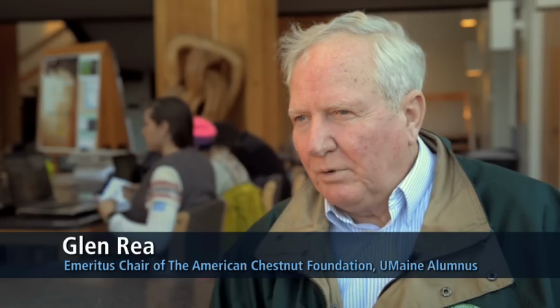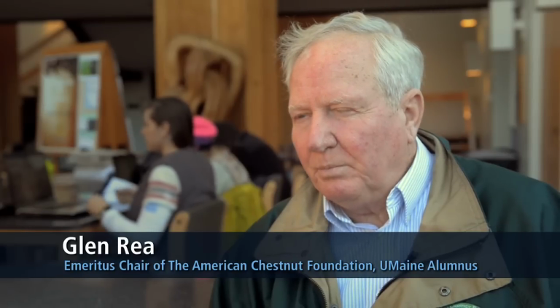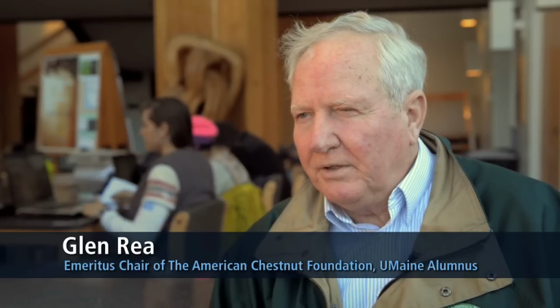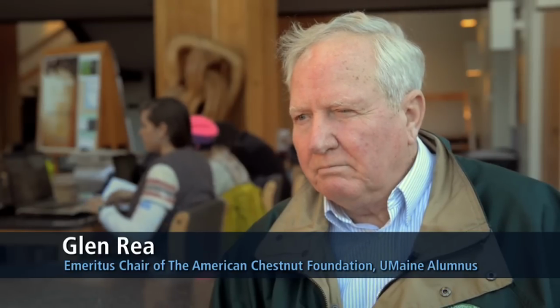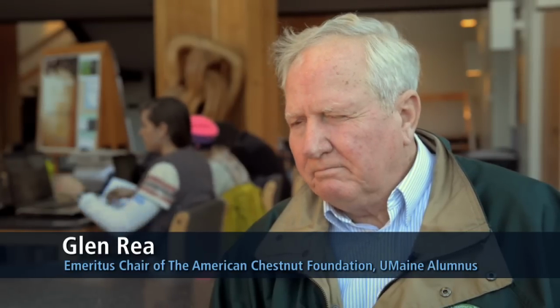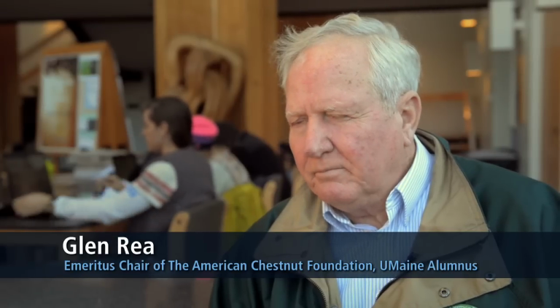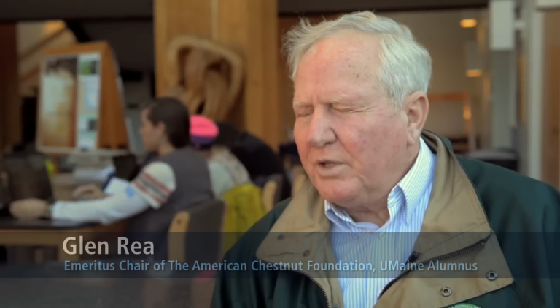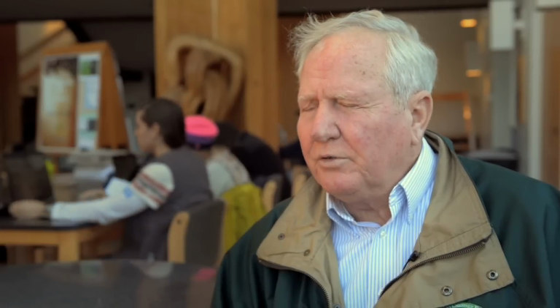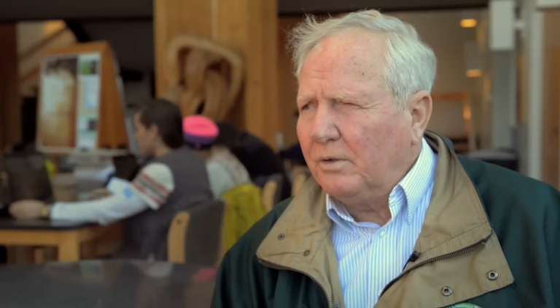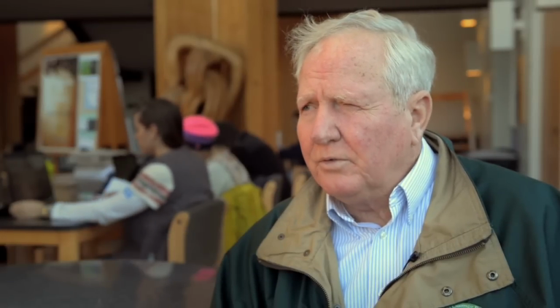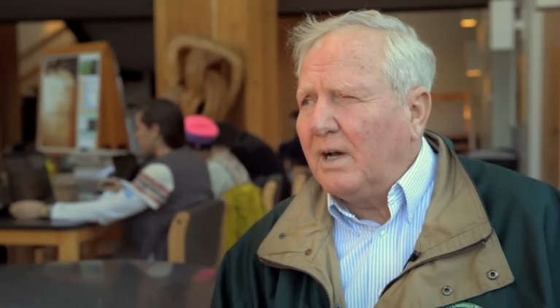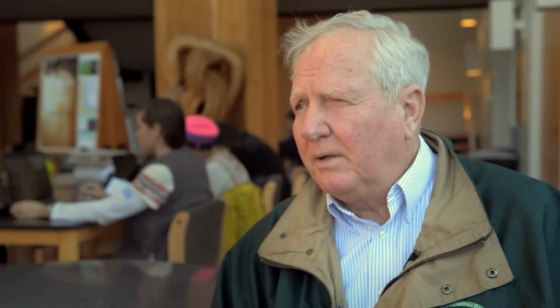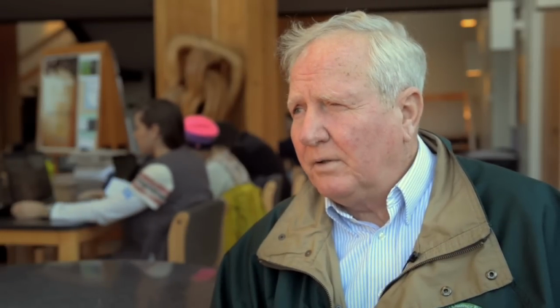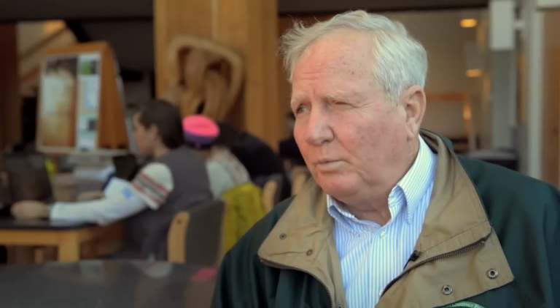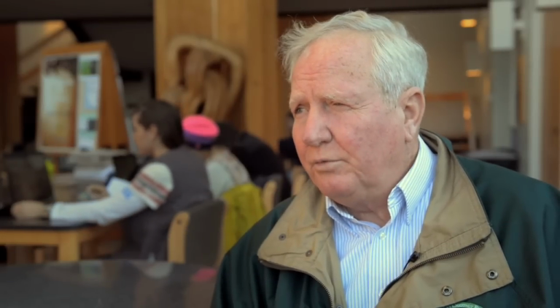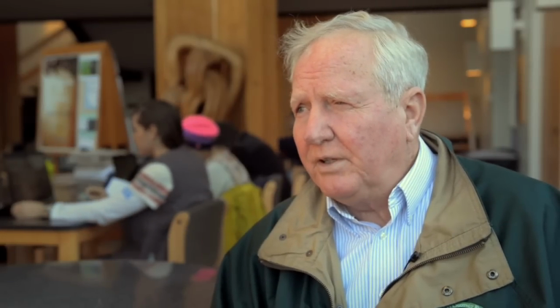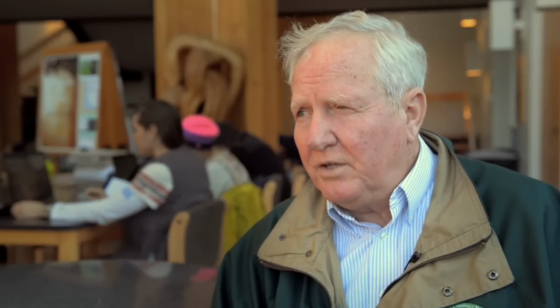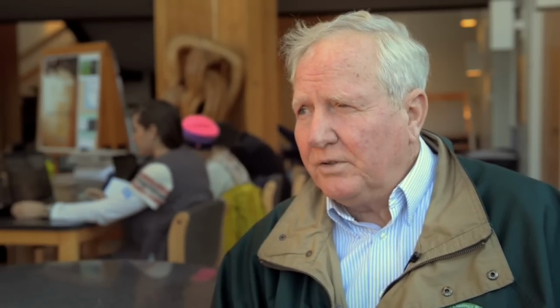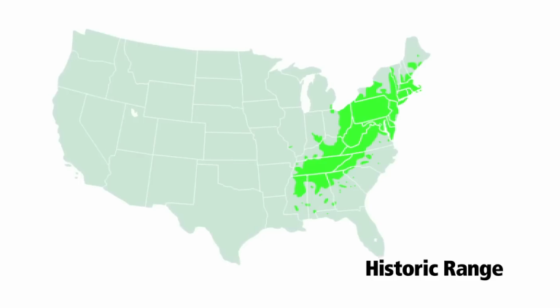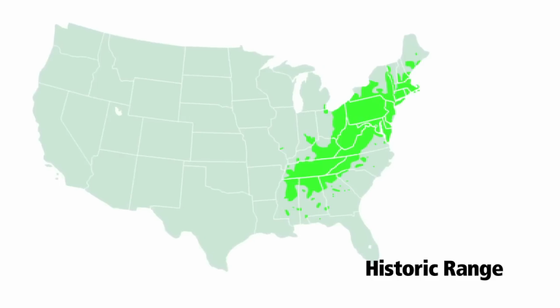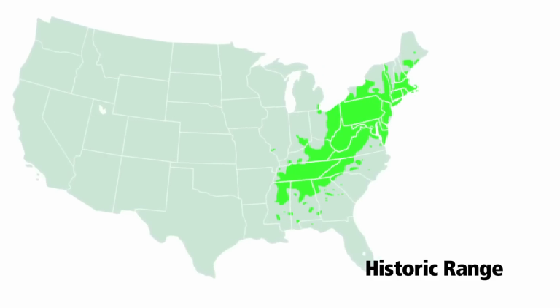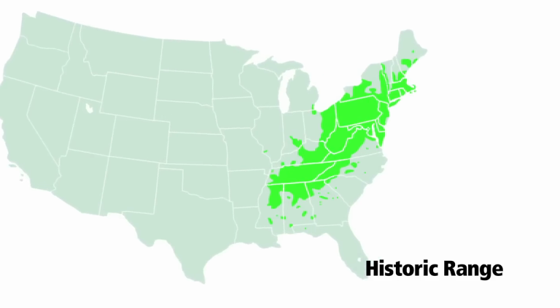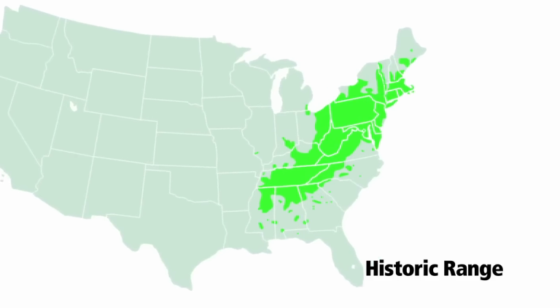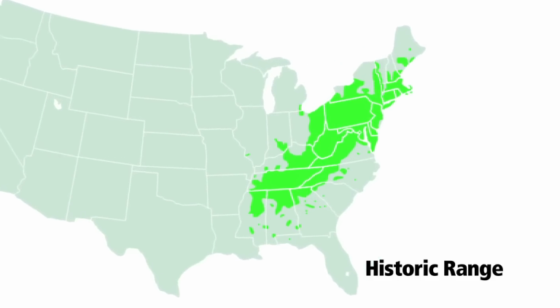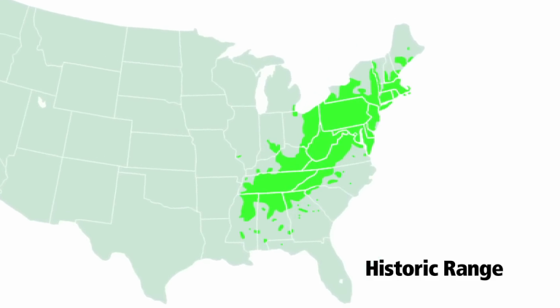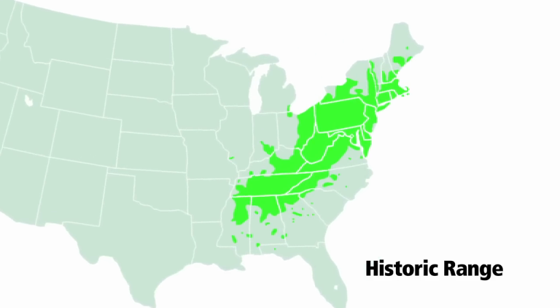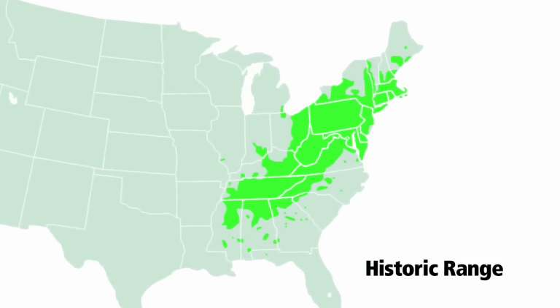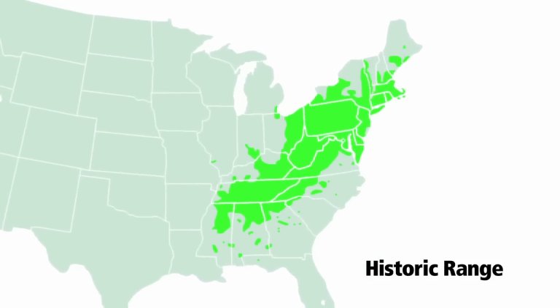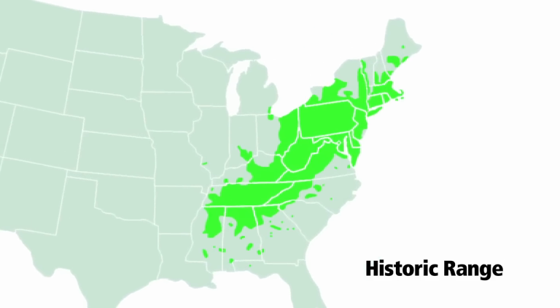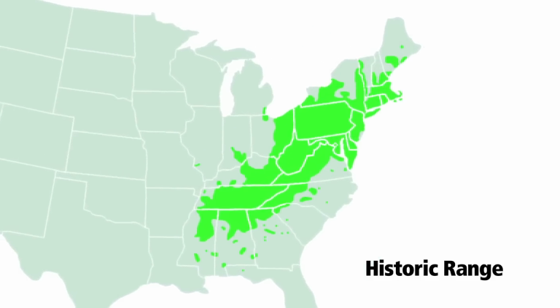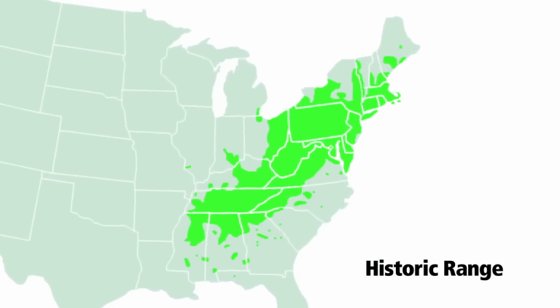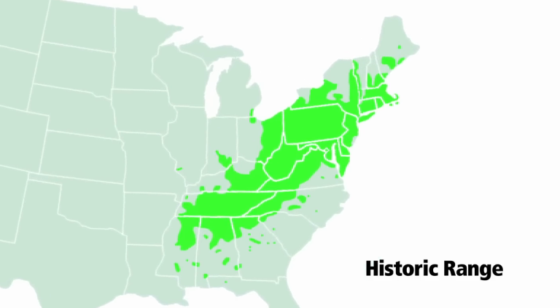The American chestnut tree, approximately 120 years ago, was the dominant hardwood tree in the East. About one out of every four hardwood trees was a chestnut tree.